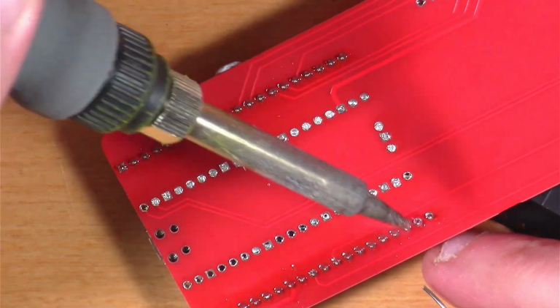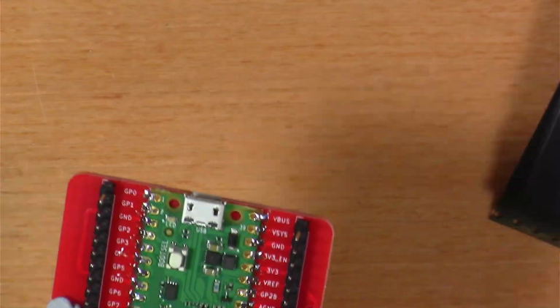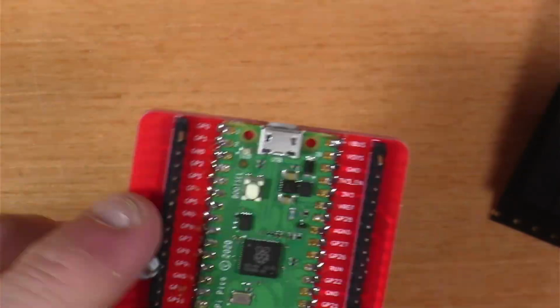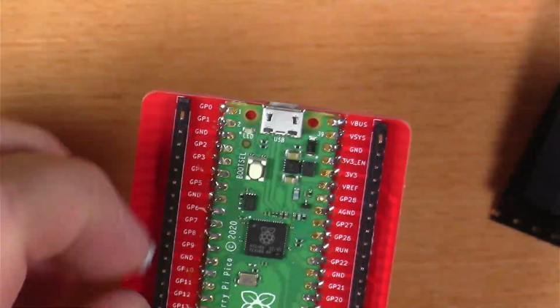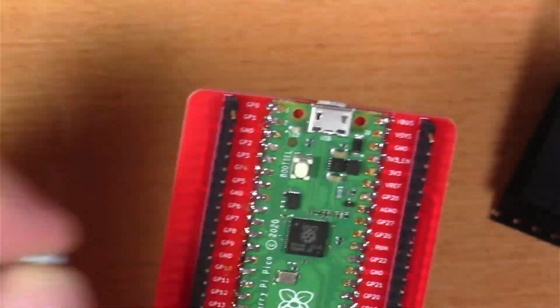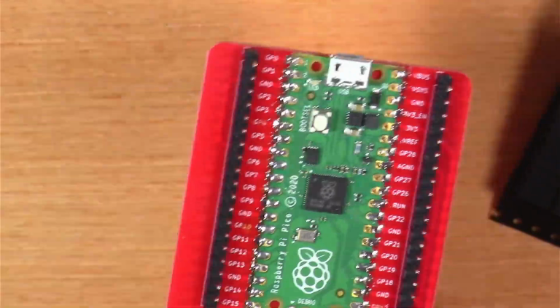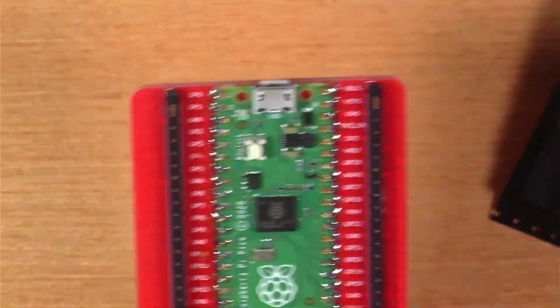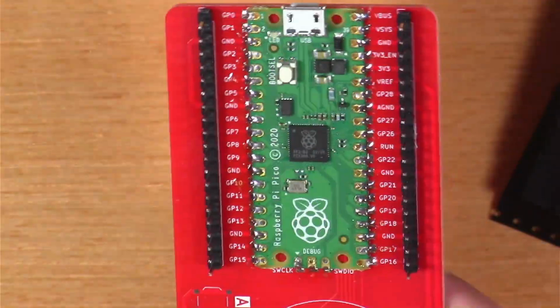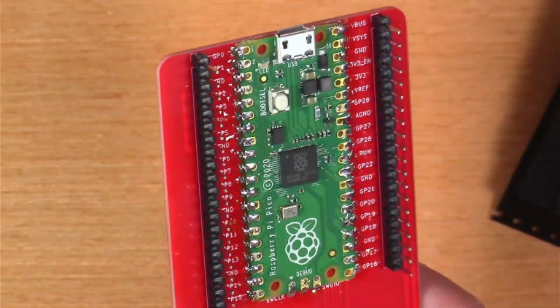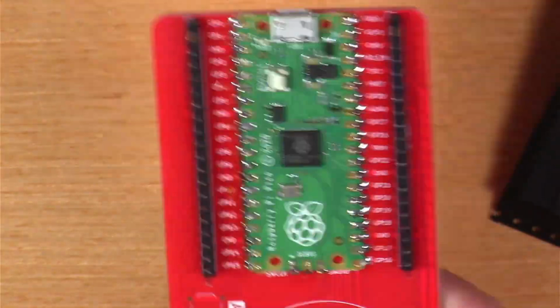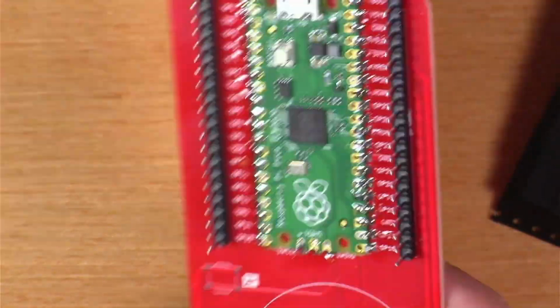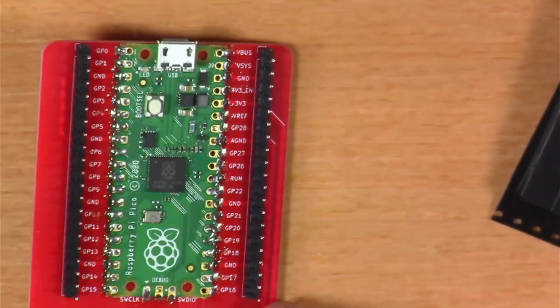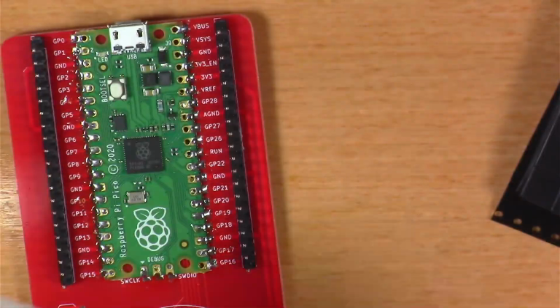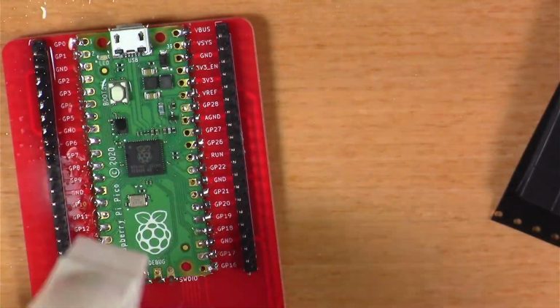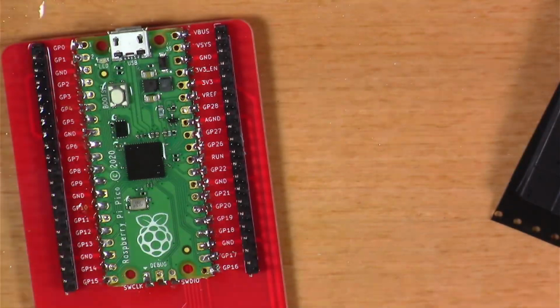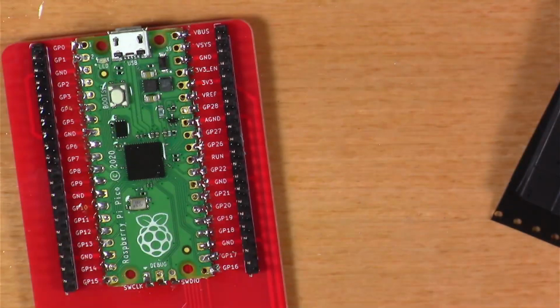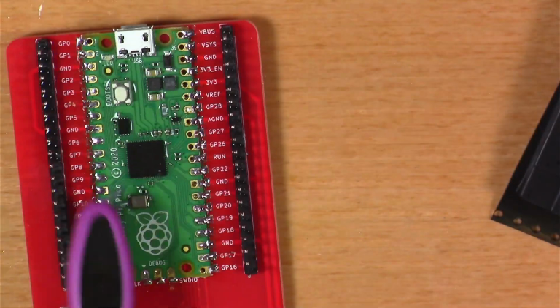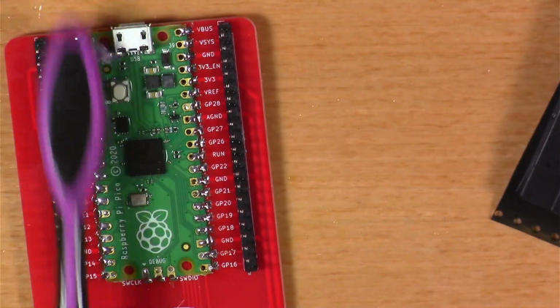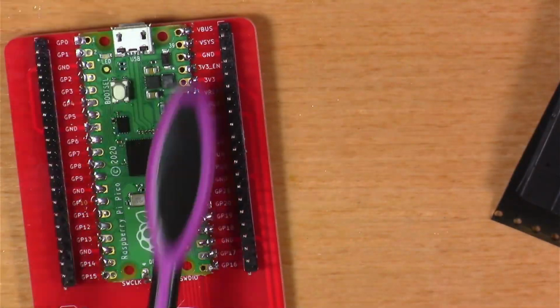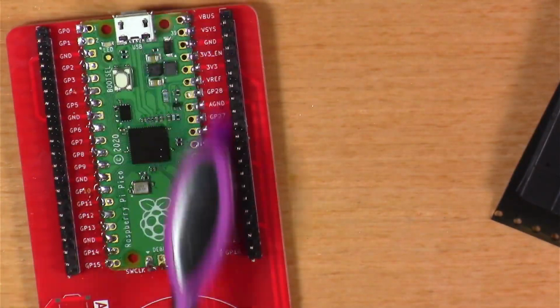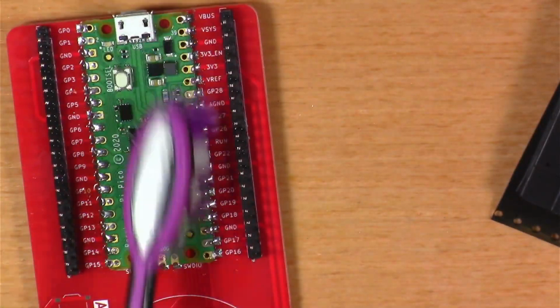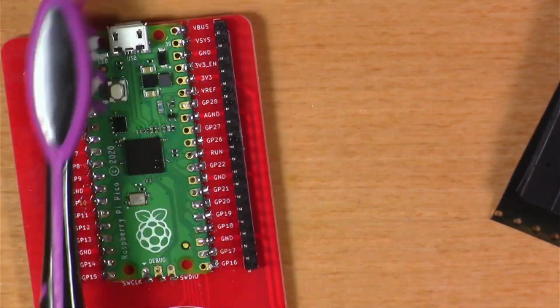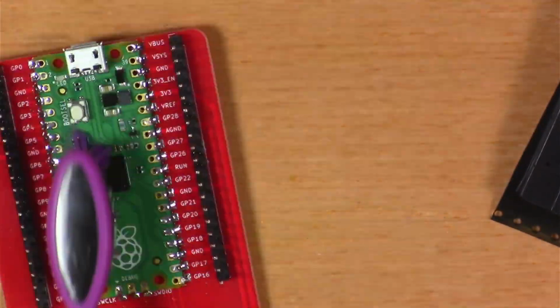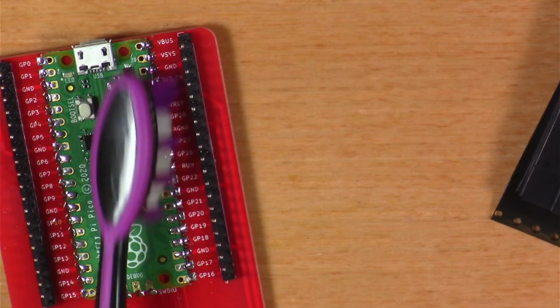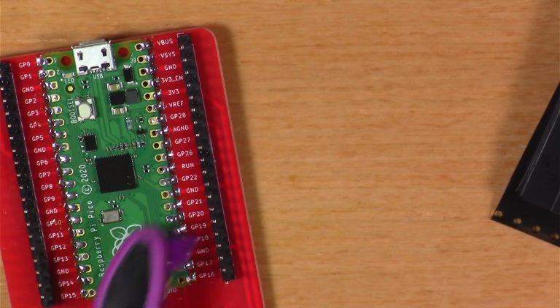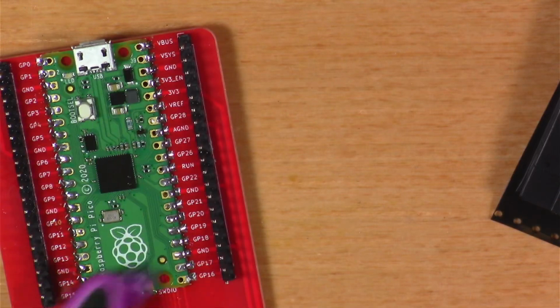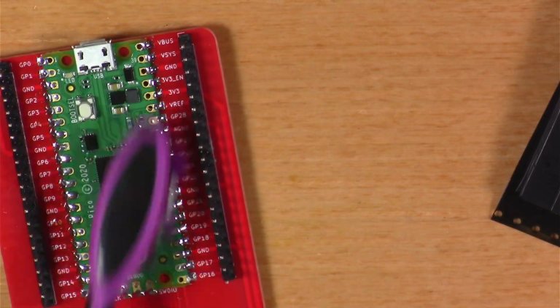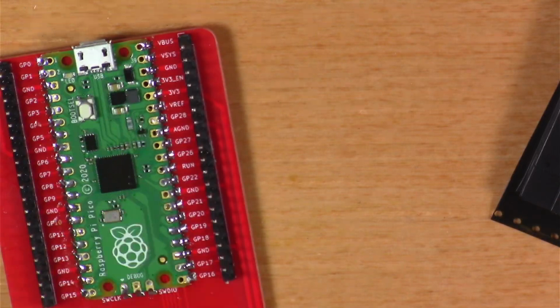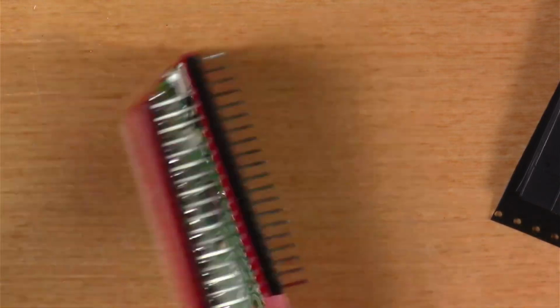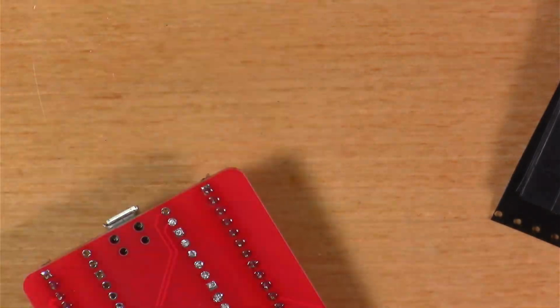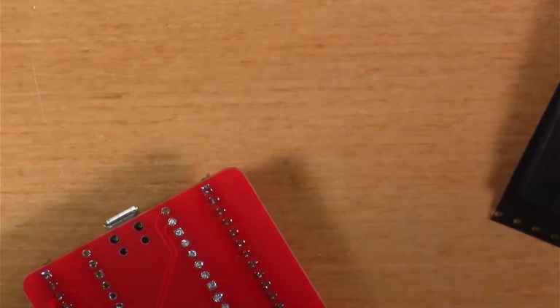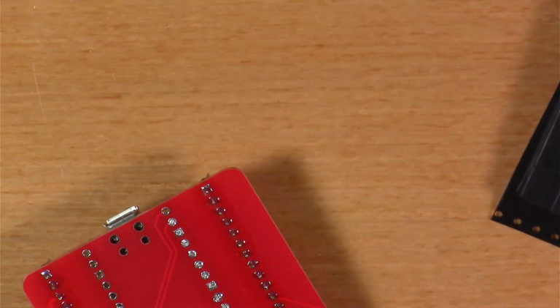After soldering in those headers, I gave it a once-over, removed the blue tack, and gave it a quick clean.